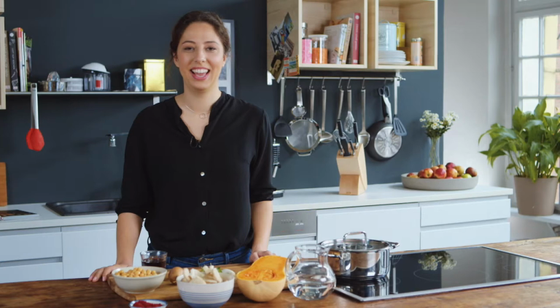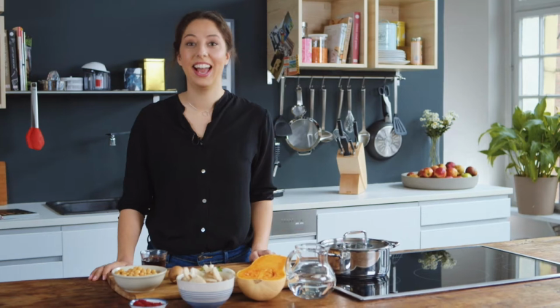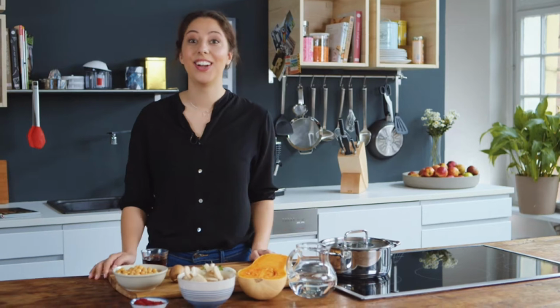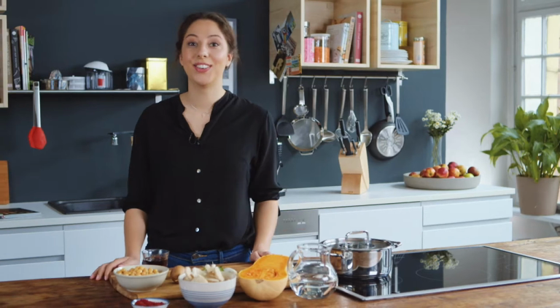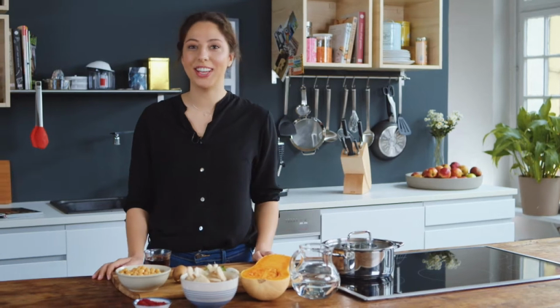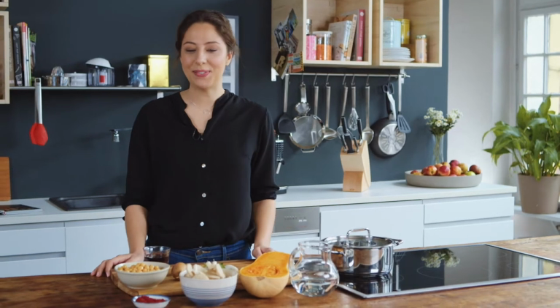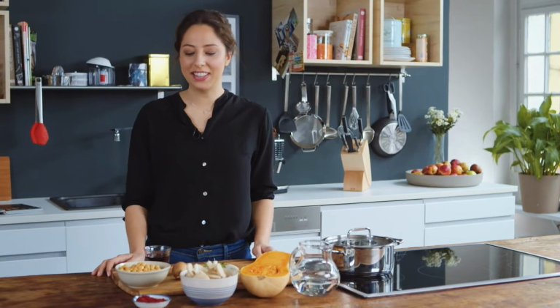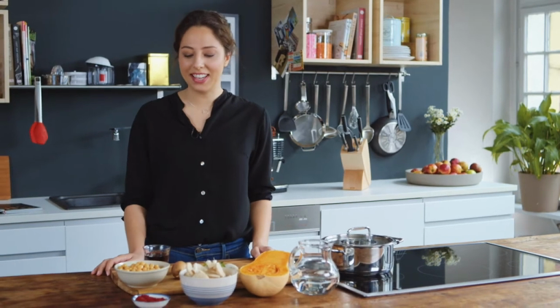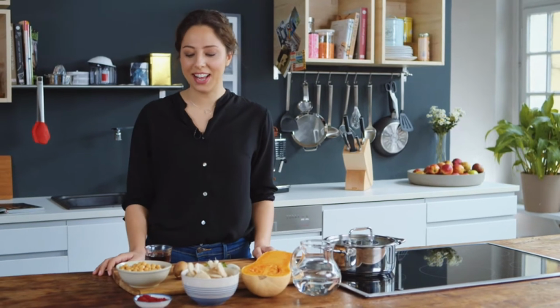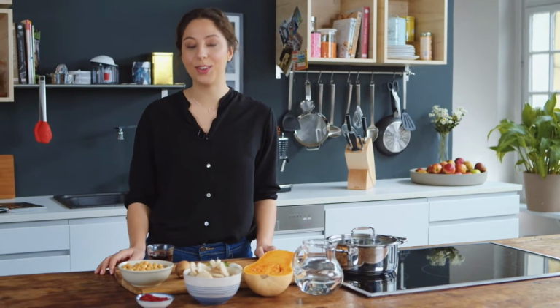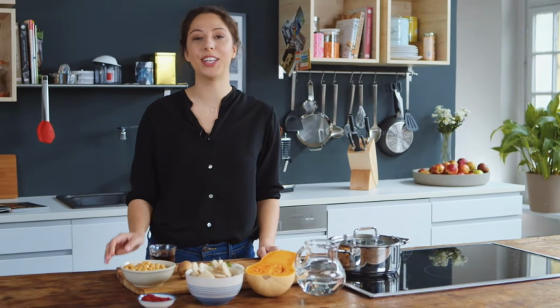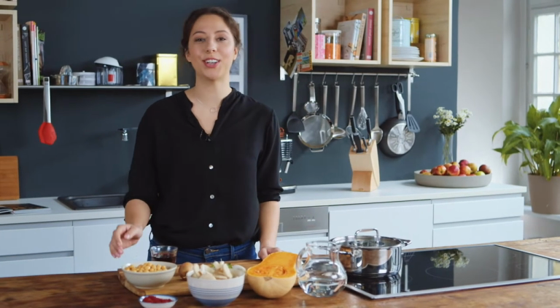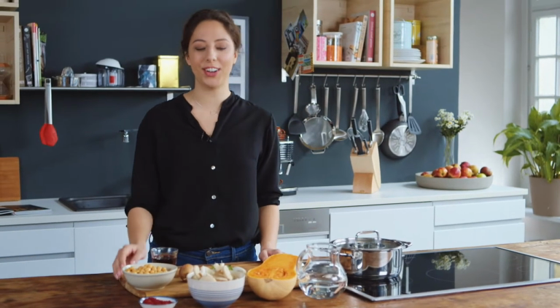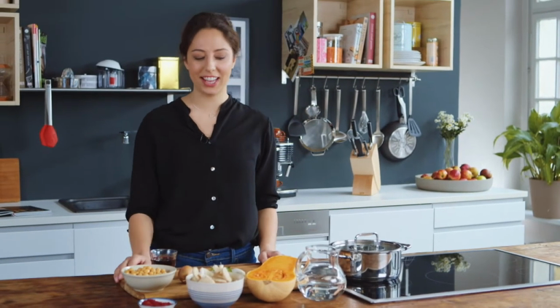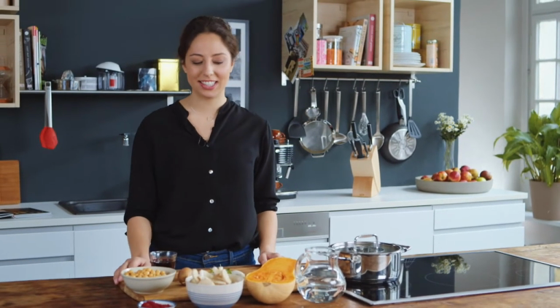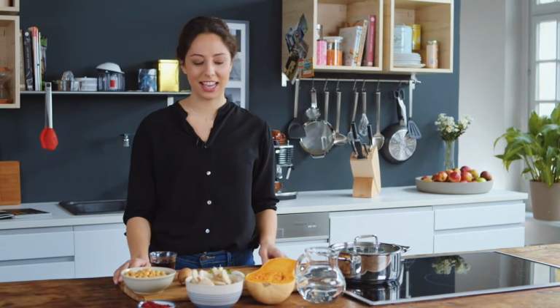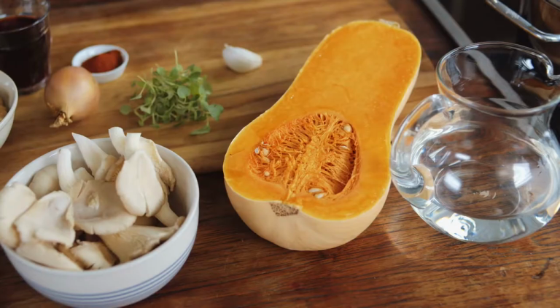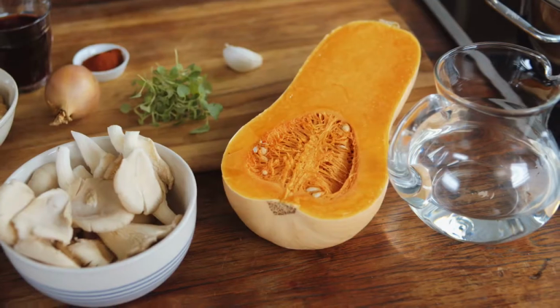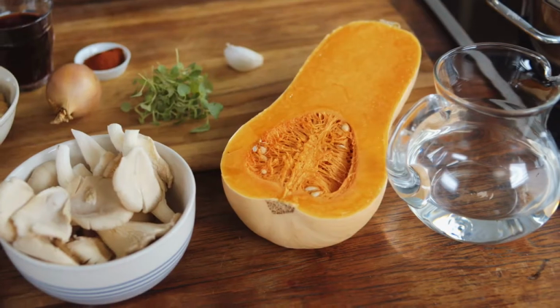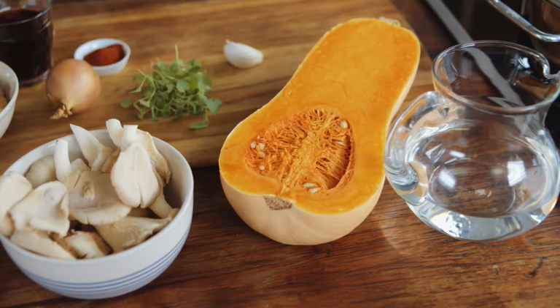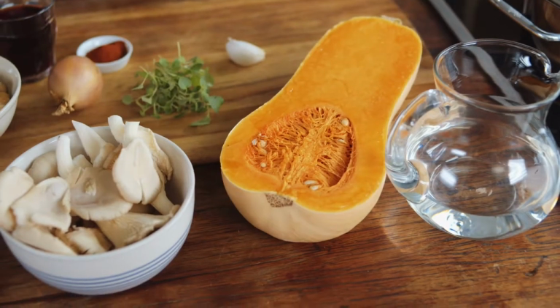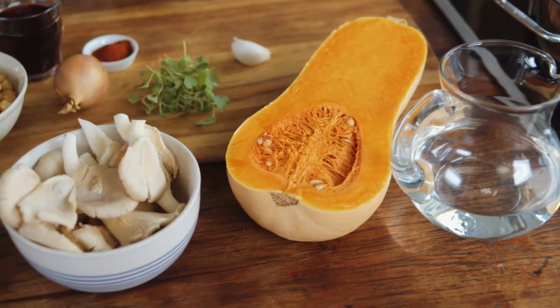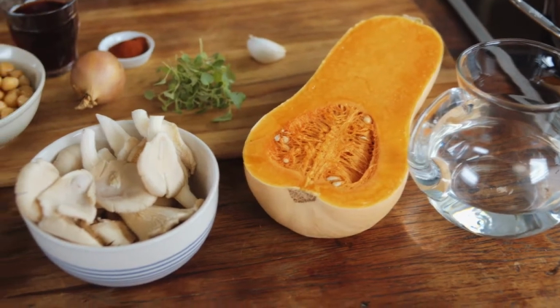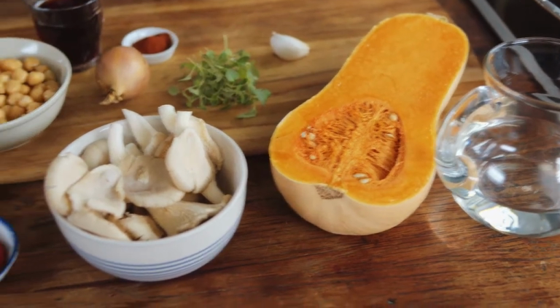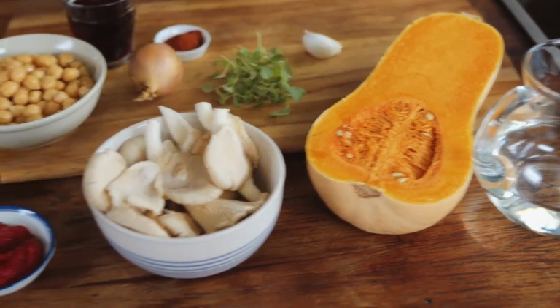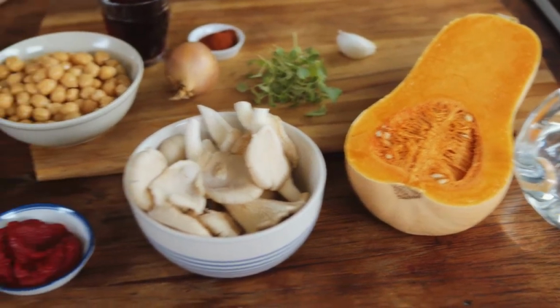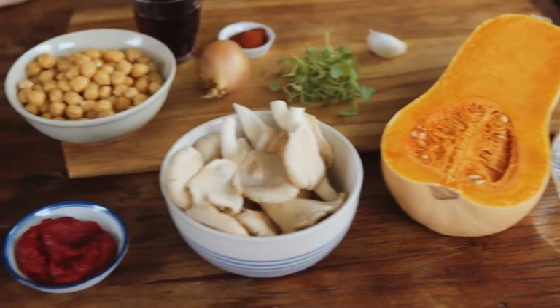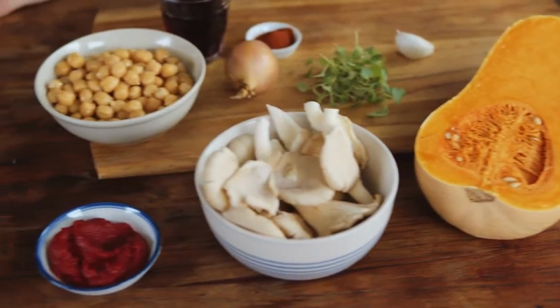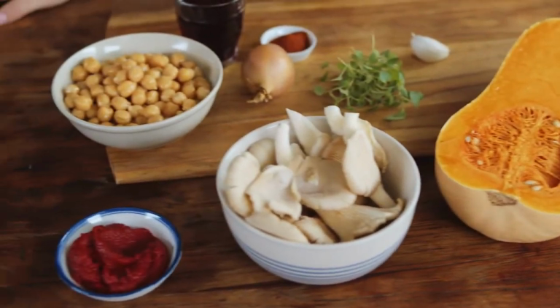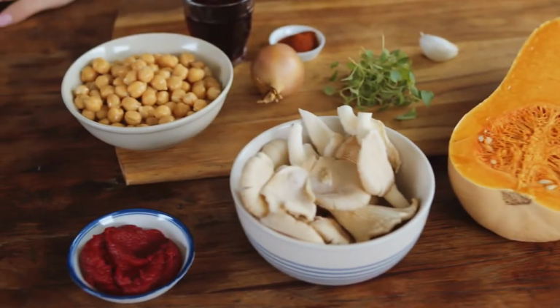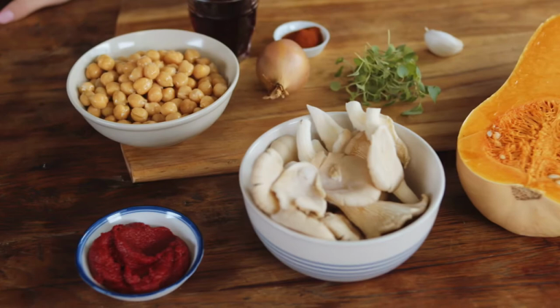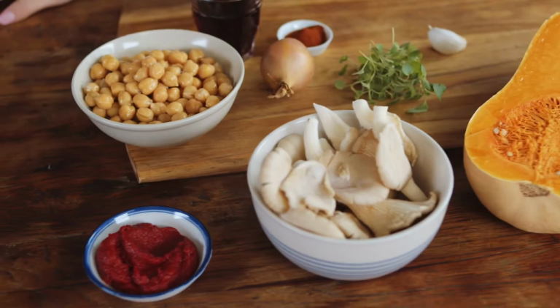Hi, I'm Nina and I'll be cooking a pumpkin goulash with chickpeas and oyster mushrooms.